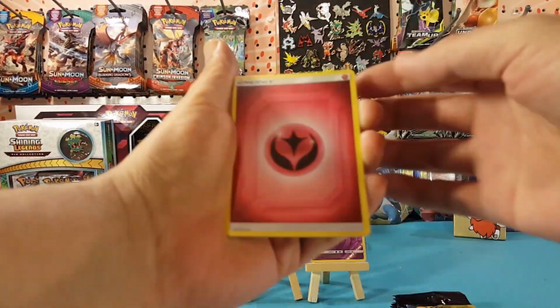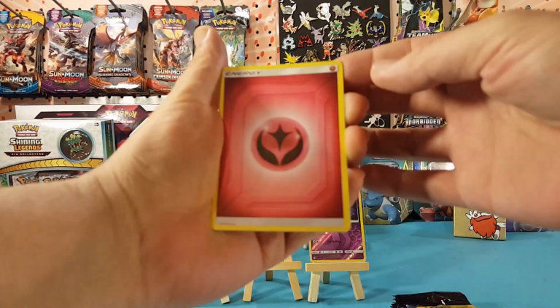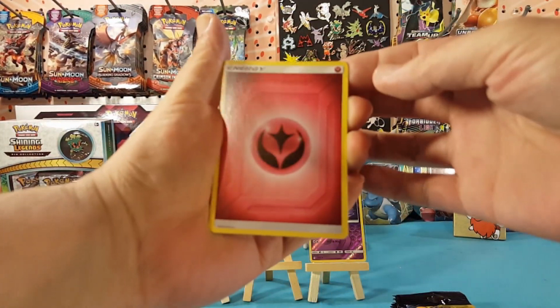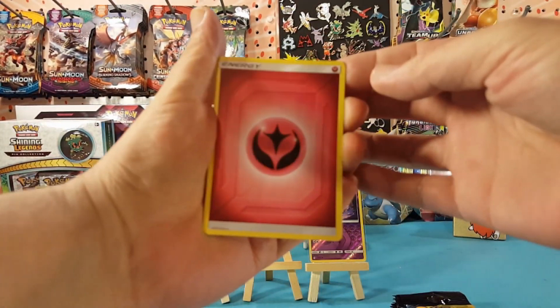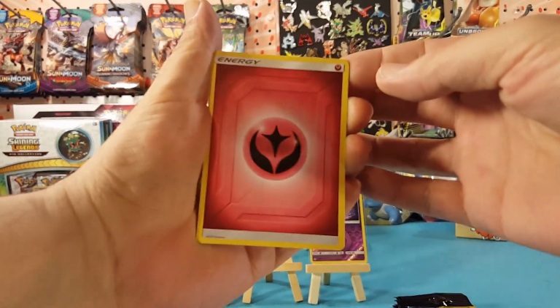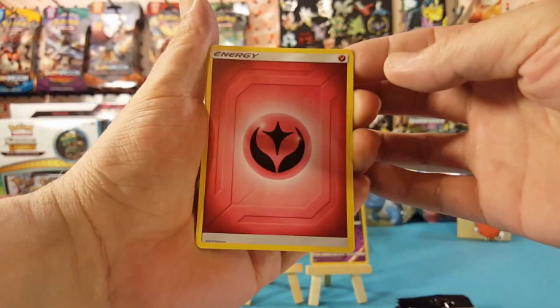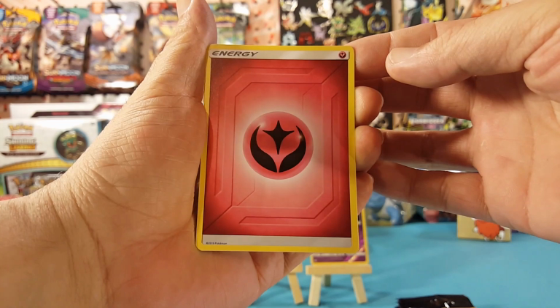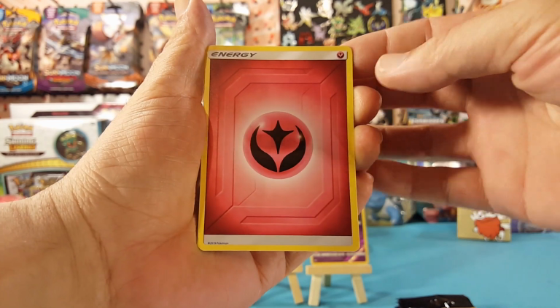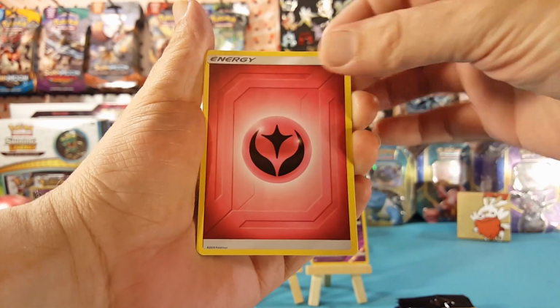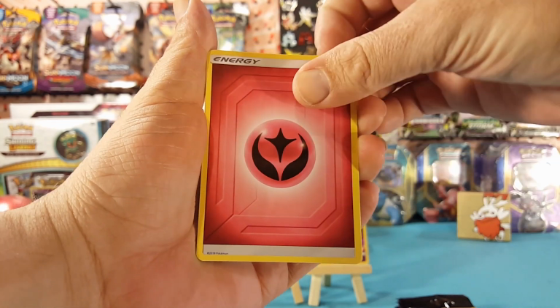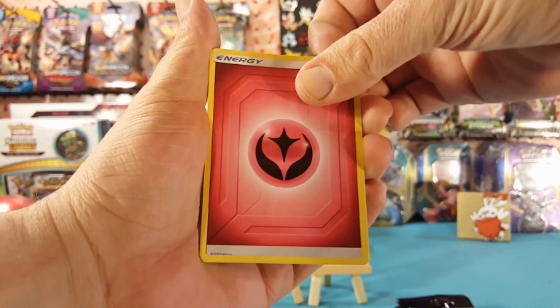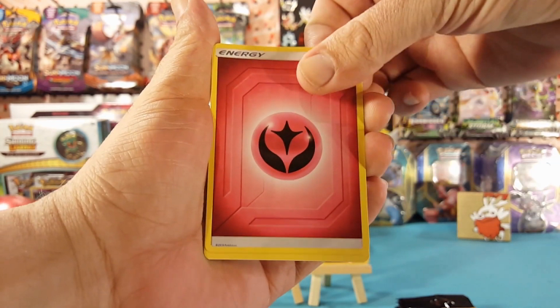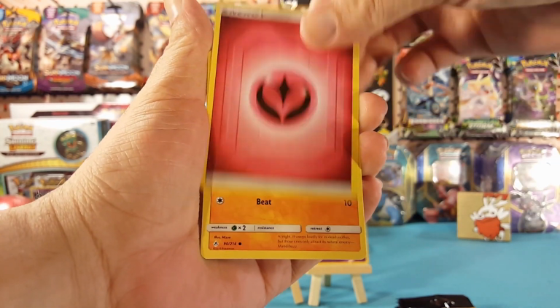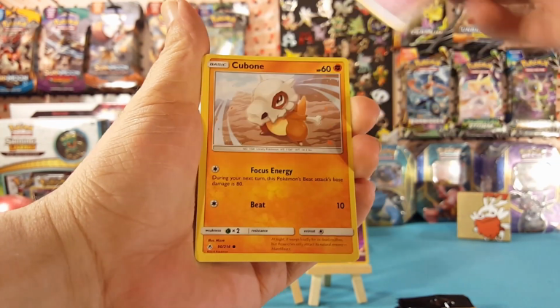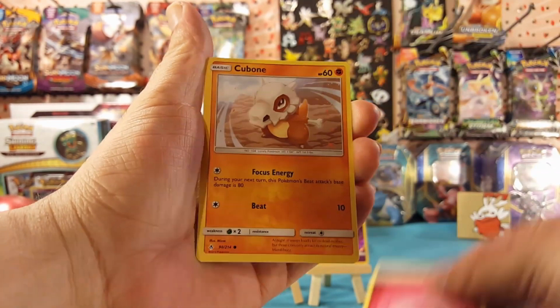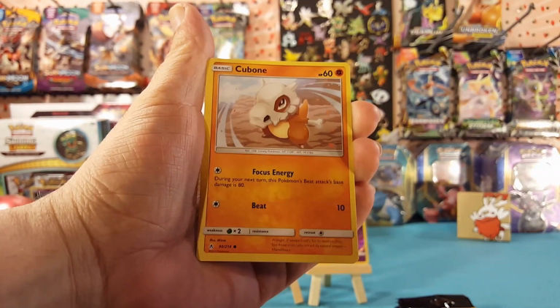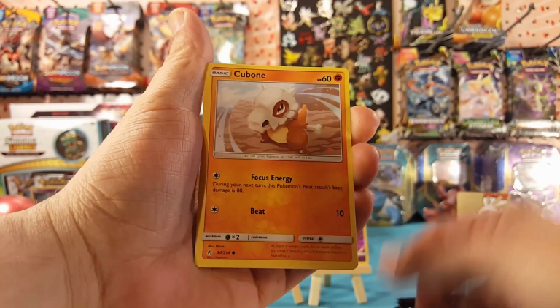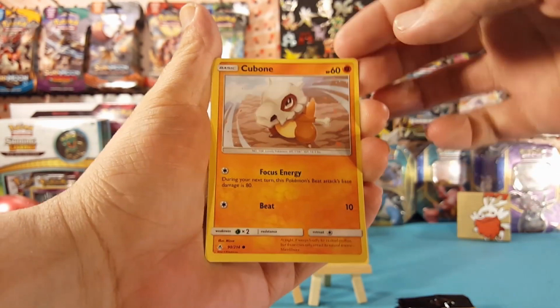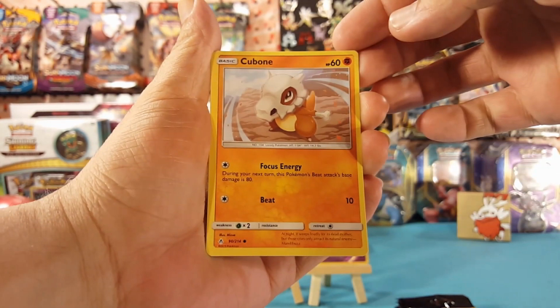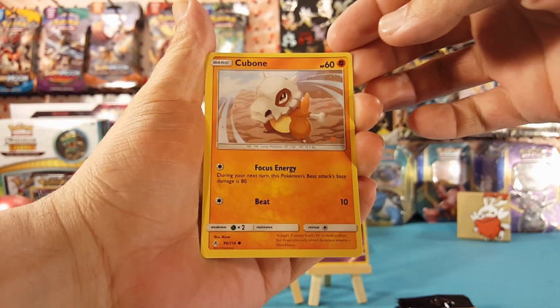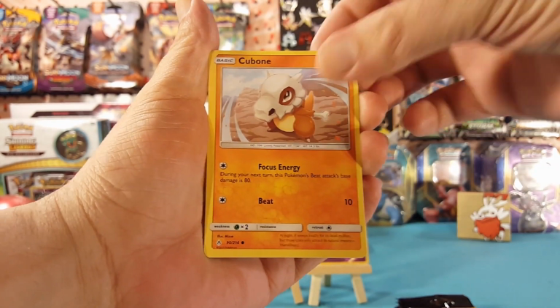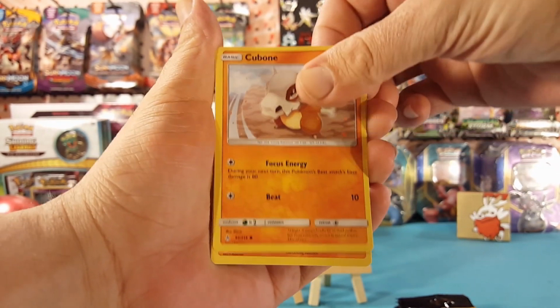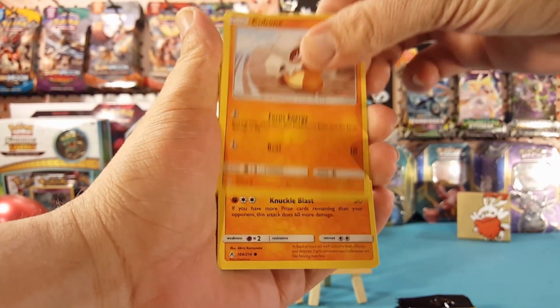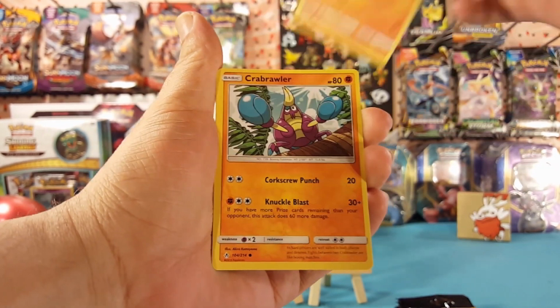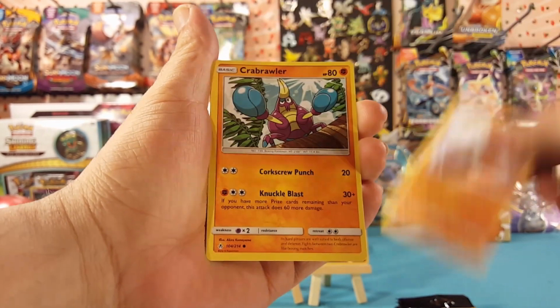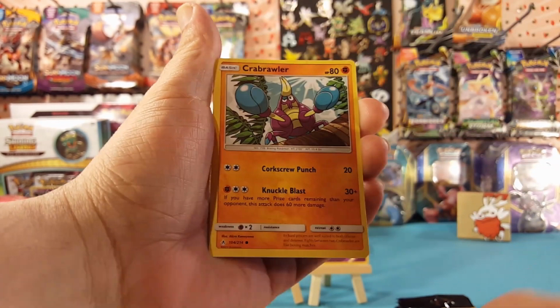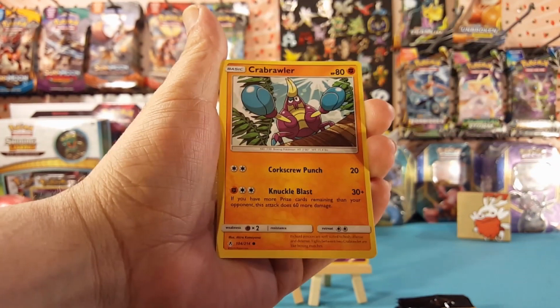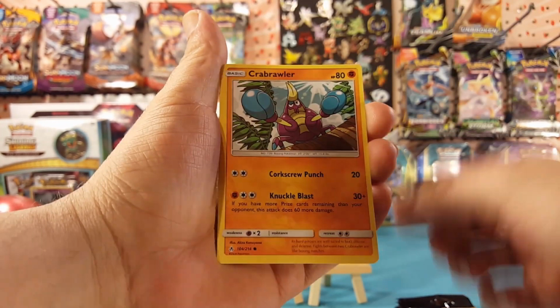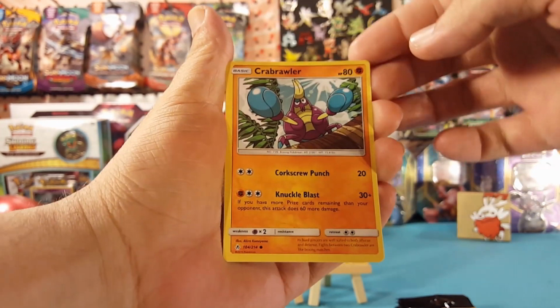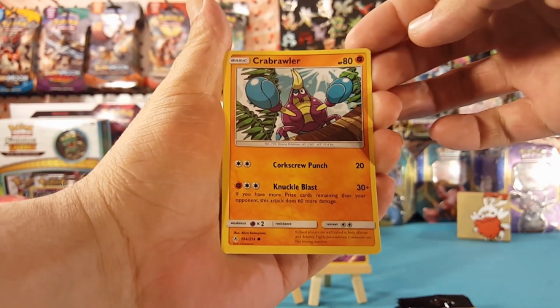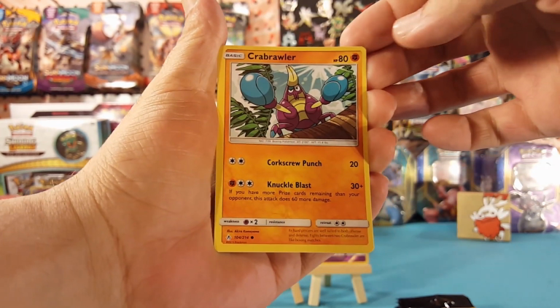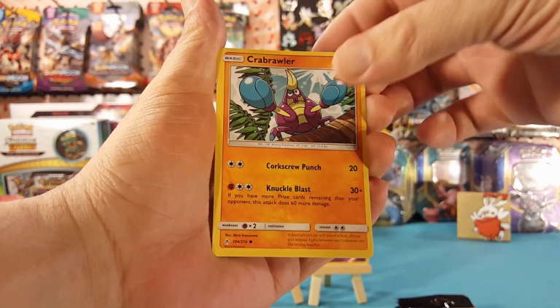We have a Fairy Energy, Cubone, and a Crabrawler.